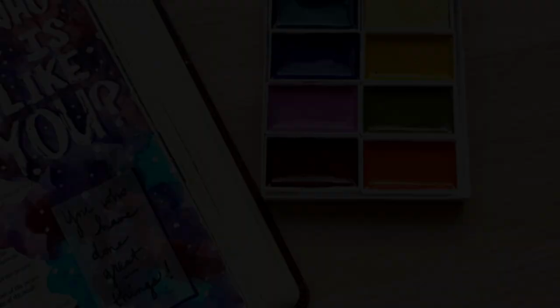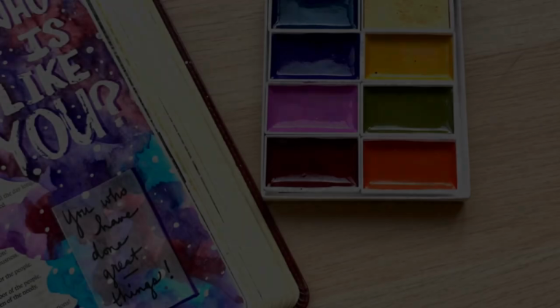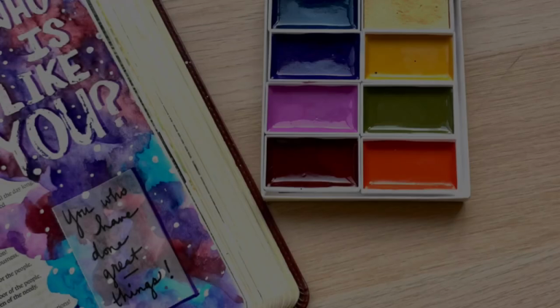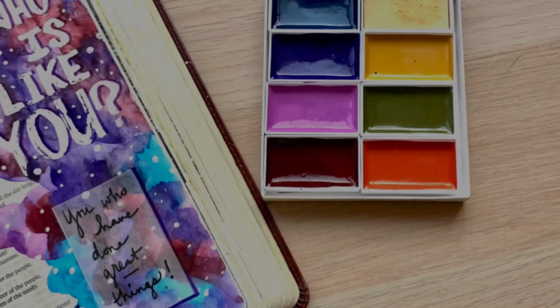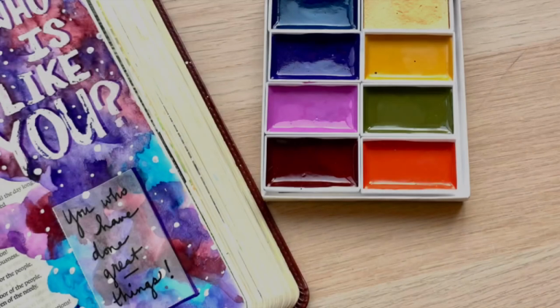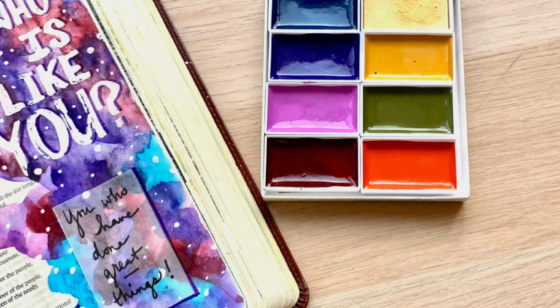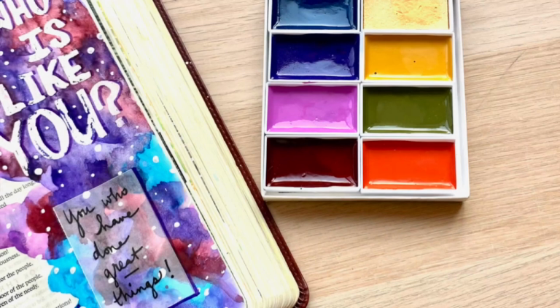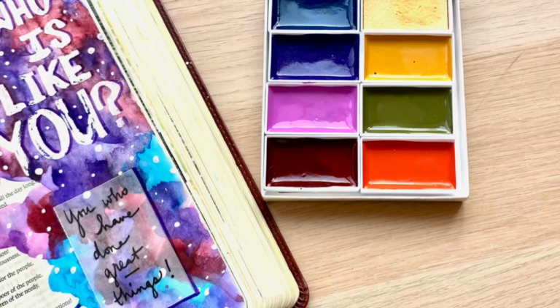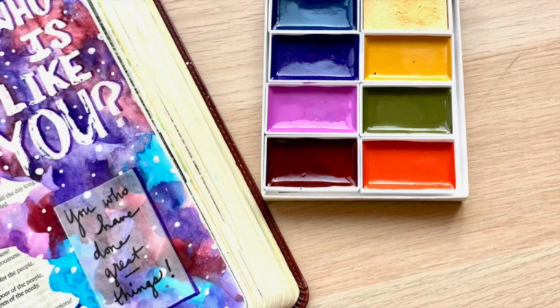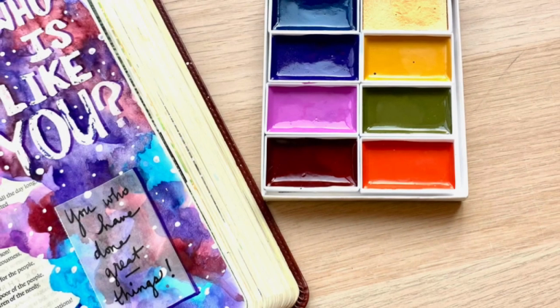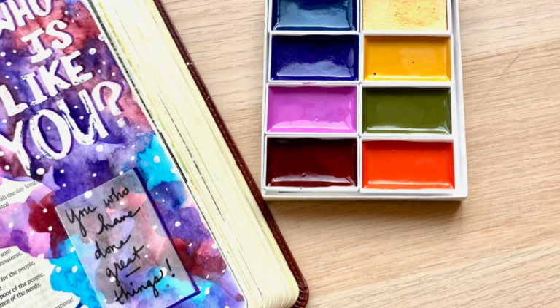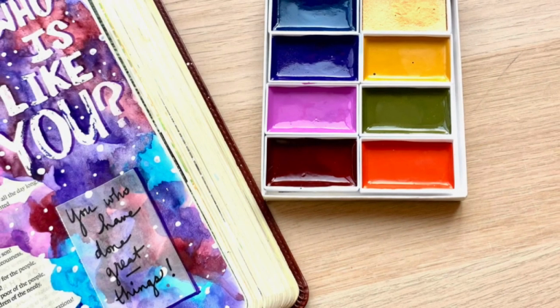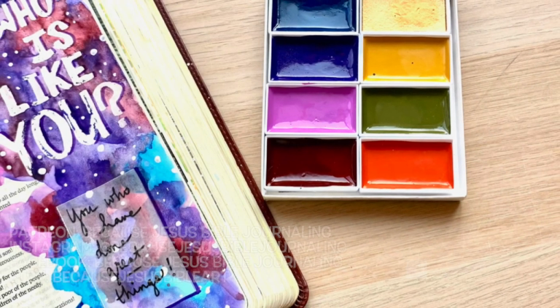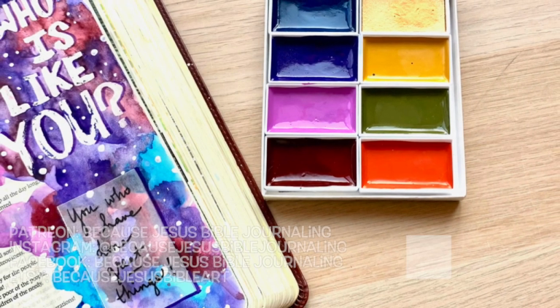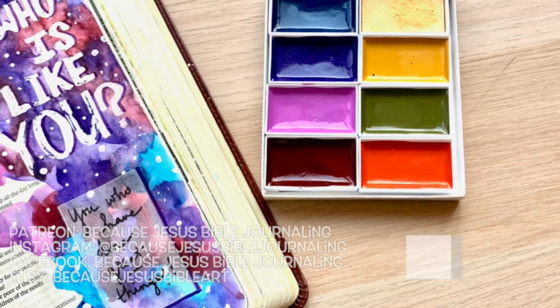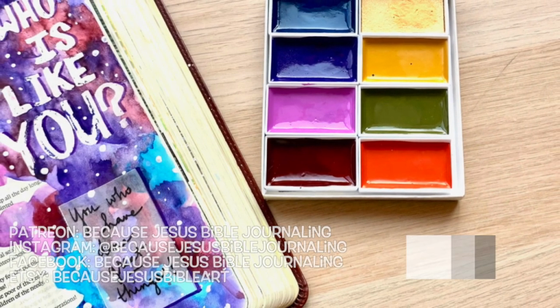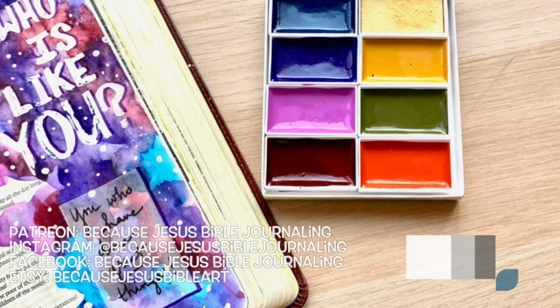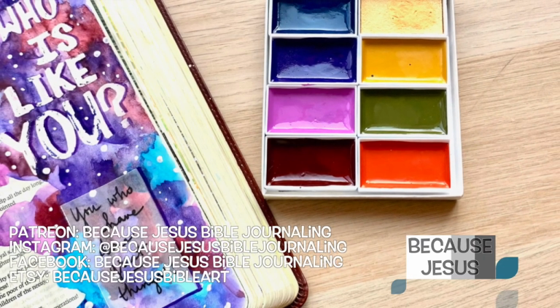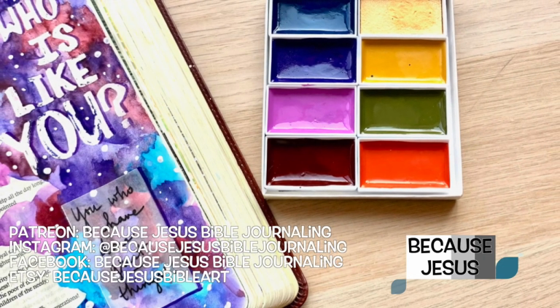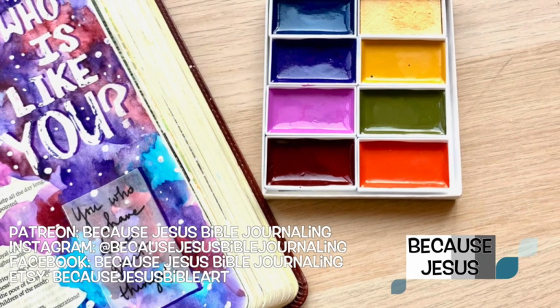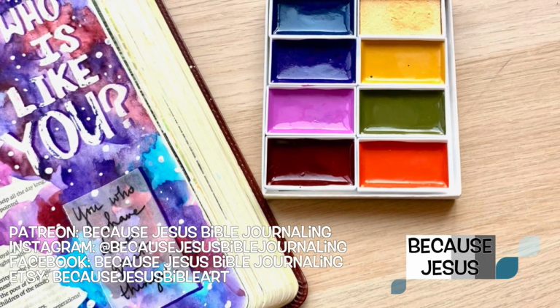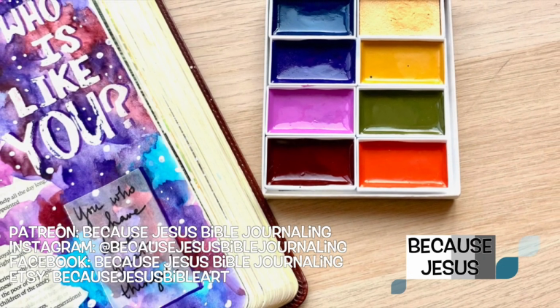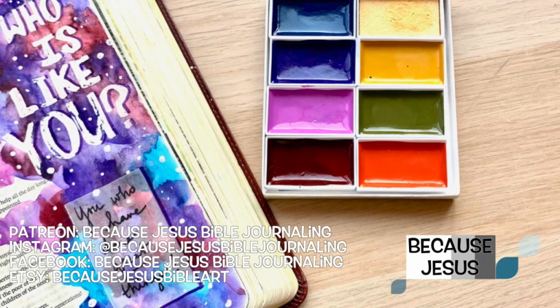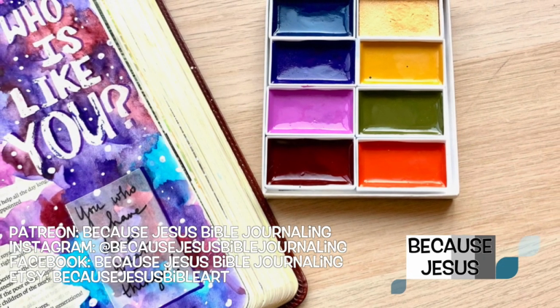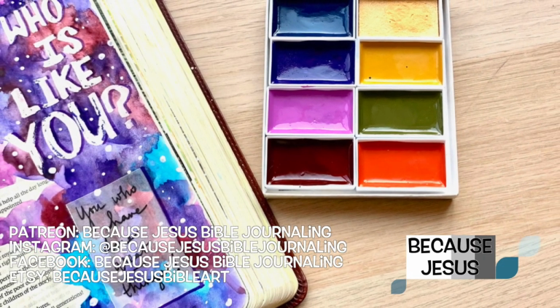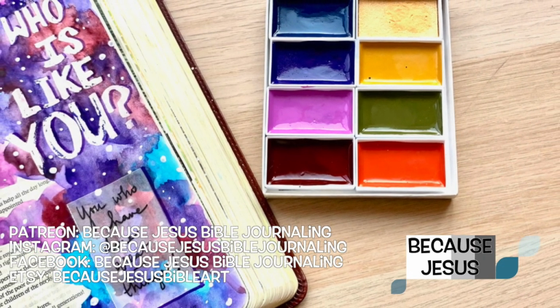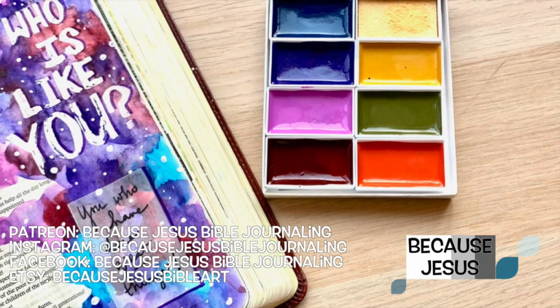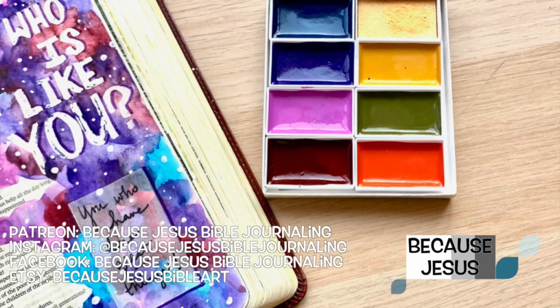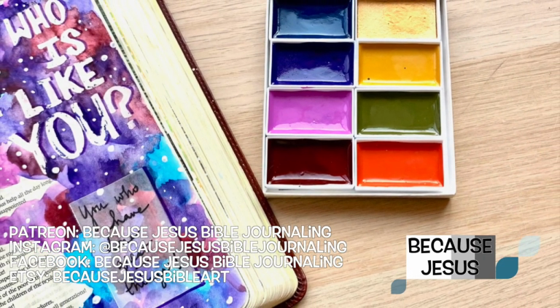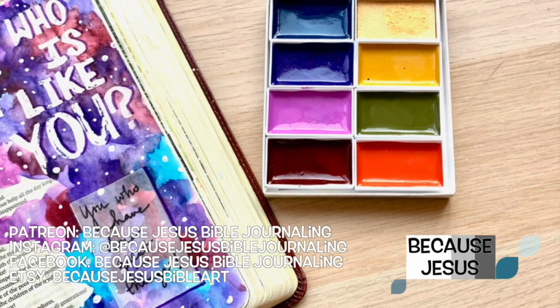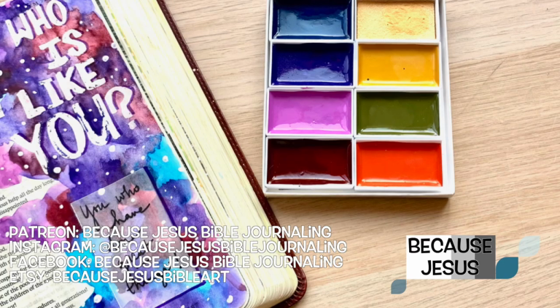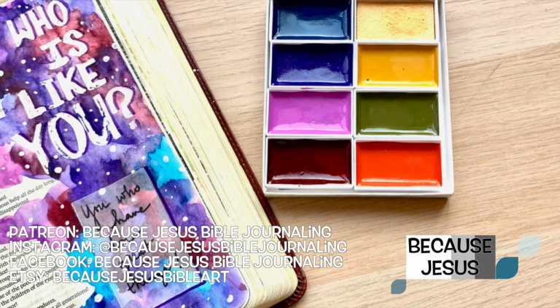Hey everyone, it's Monica. Welcome back to Because Jesus Bible Journaling.